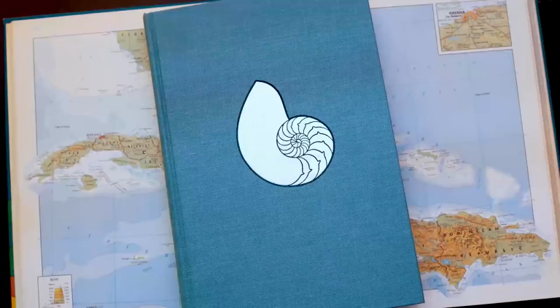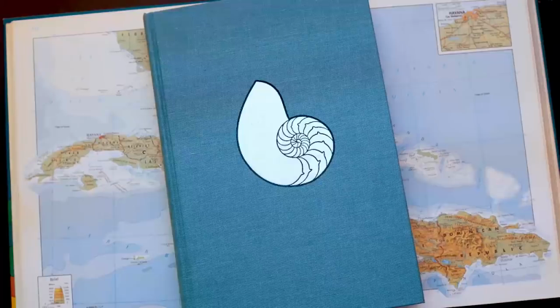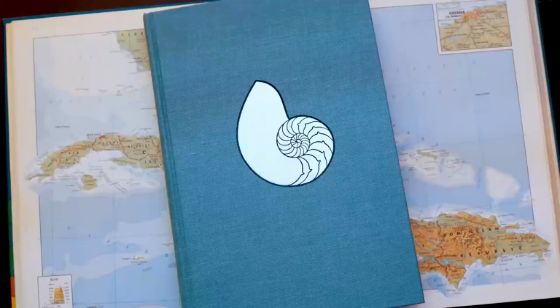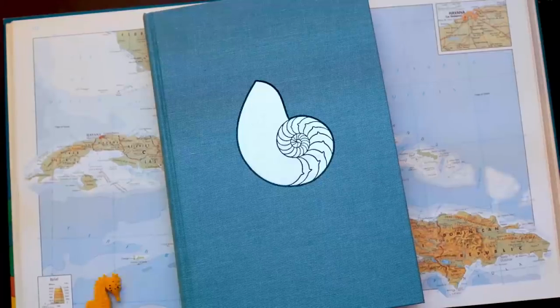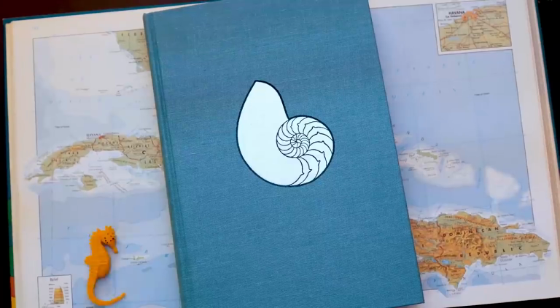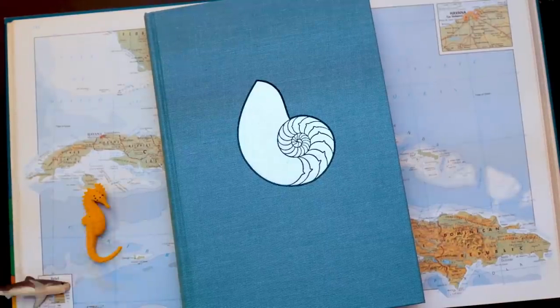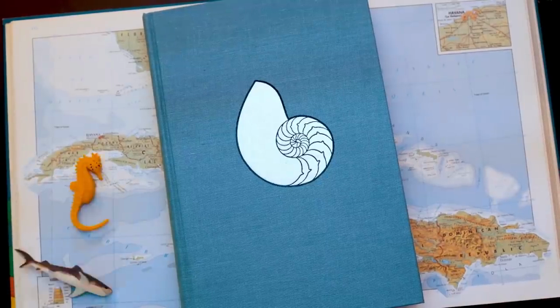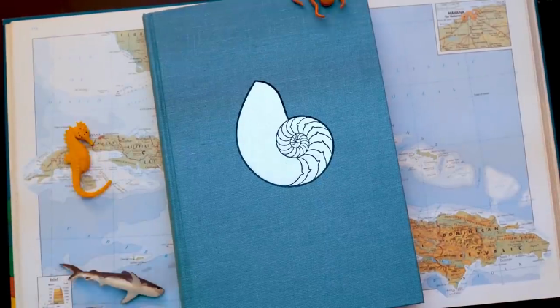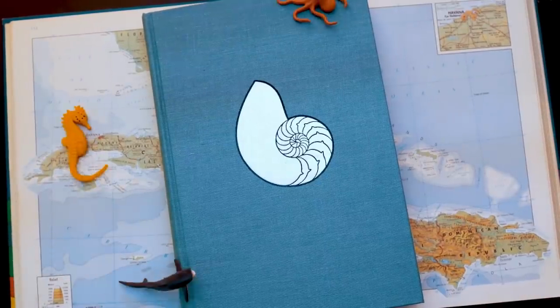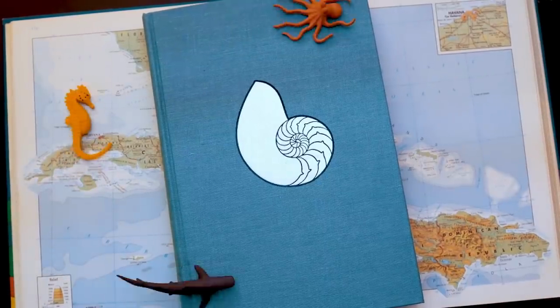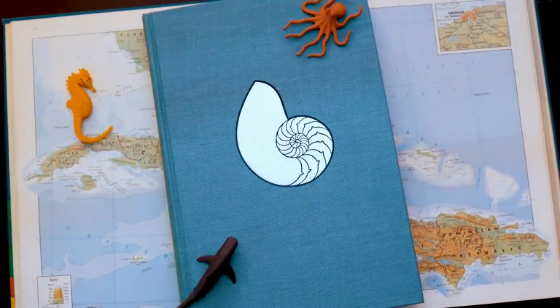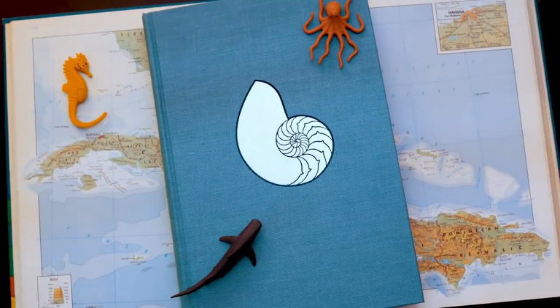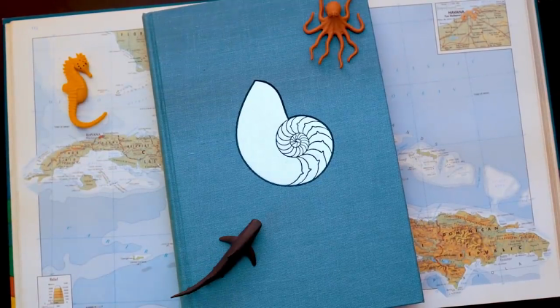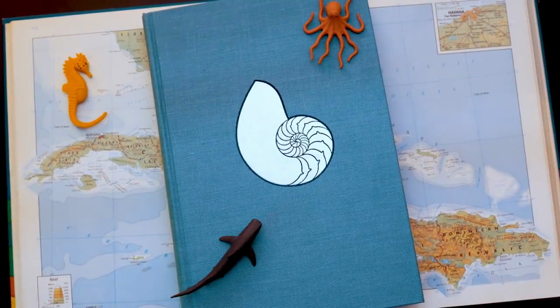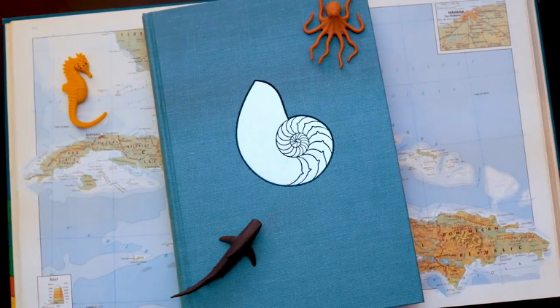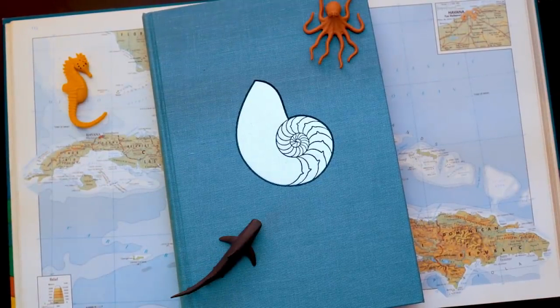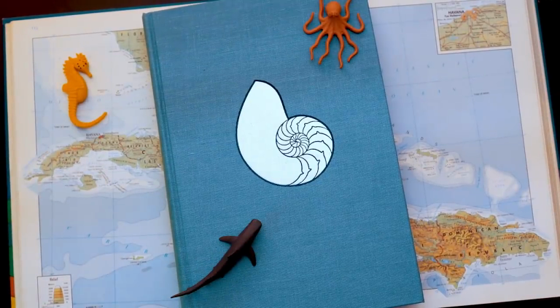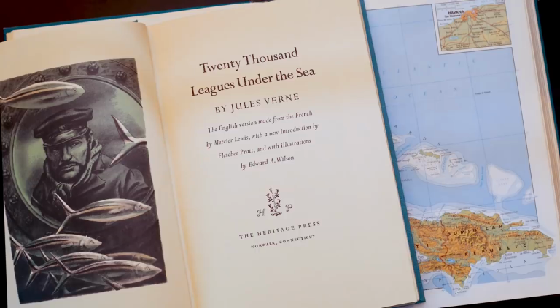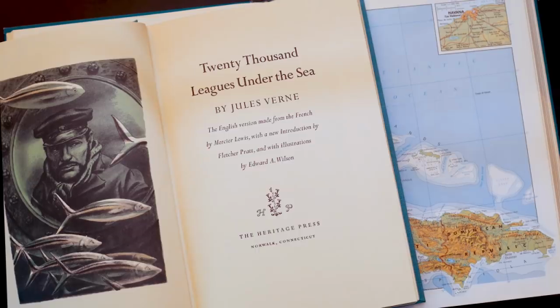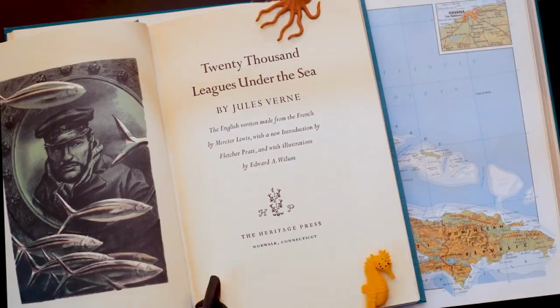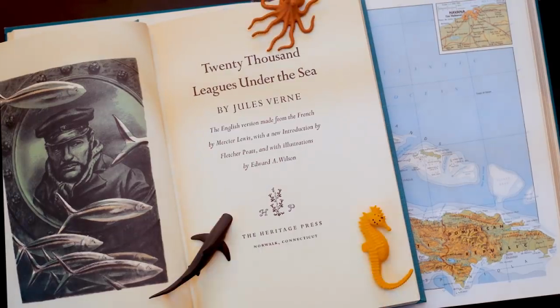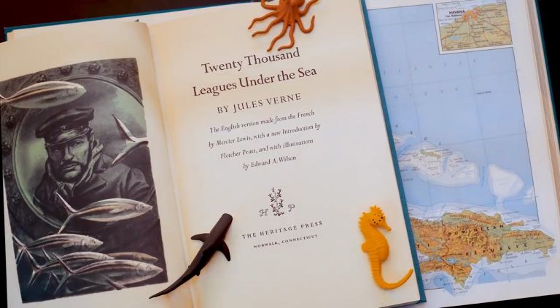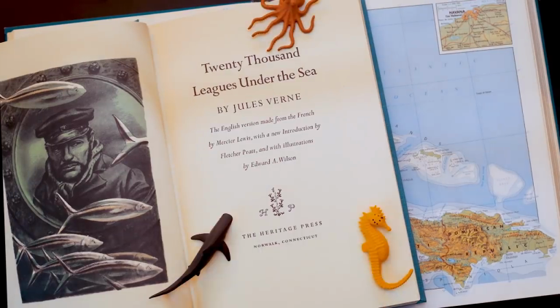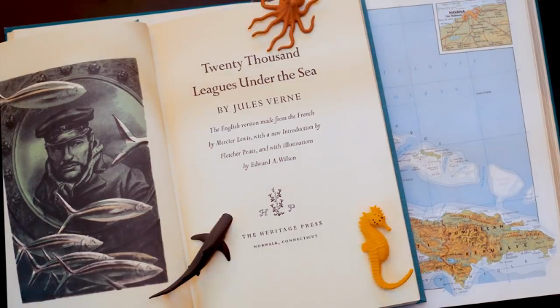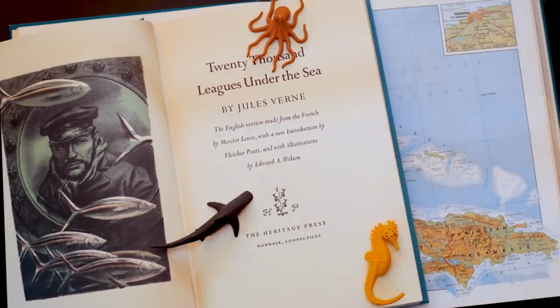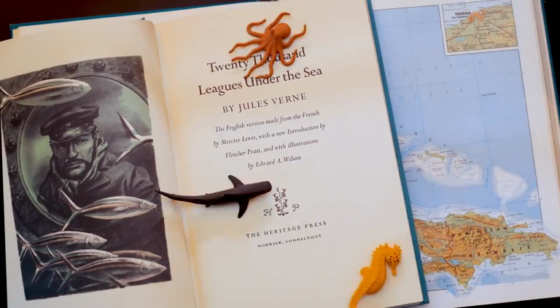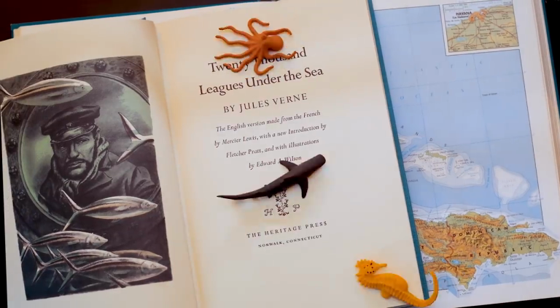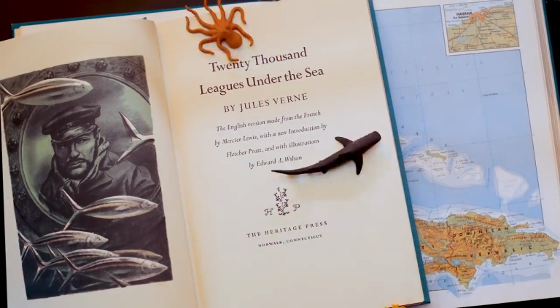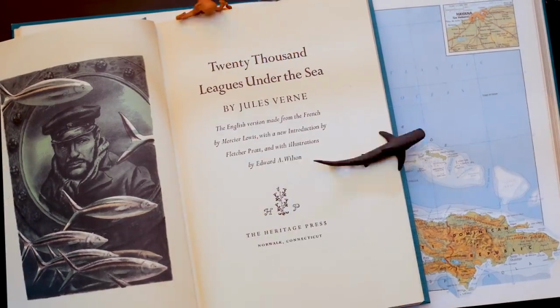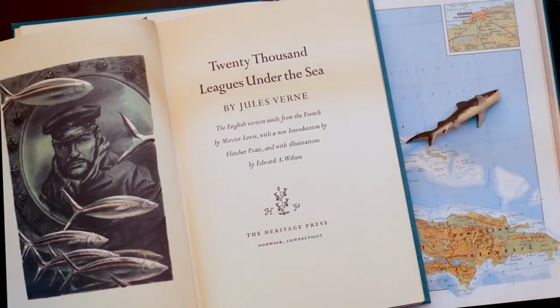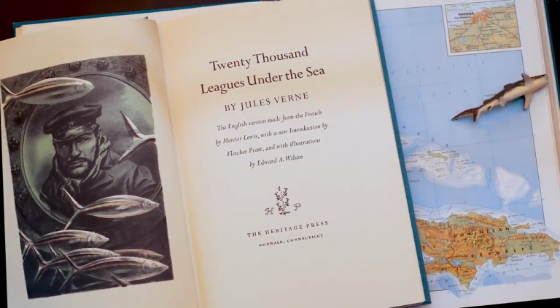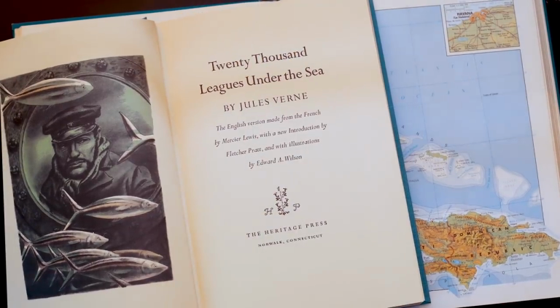The story begins, as it must, with Jules Verne. All good stories below the ocean's surface do.